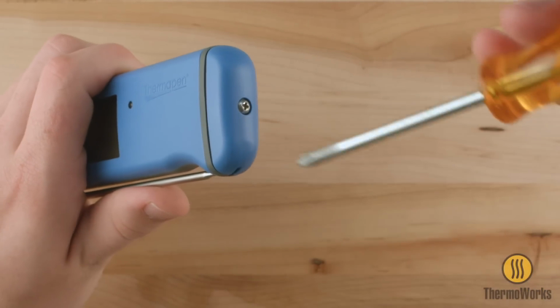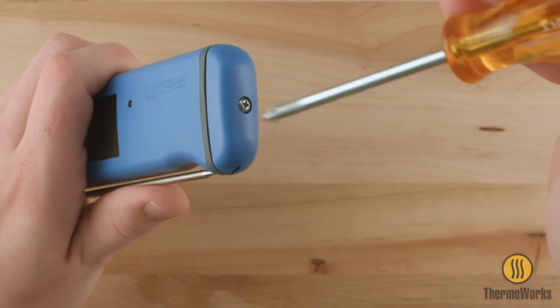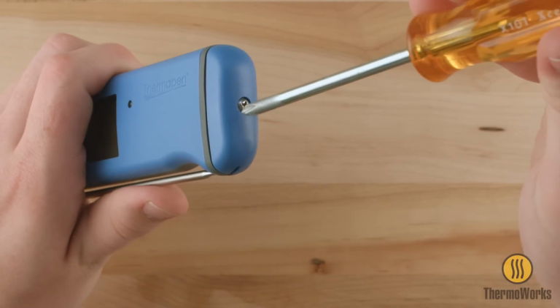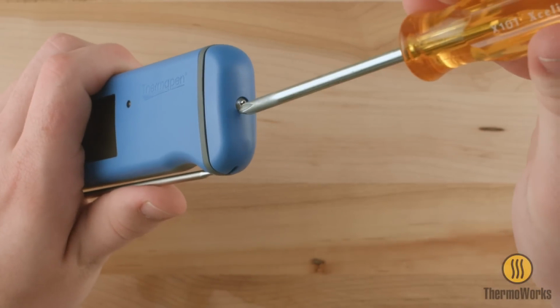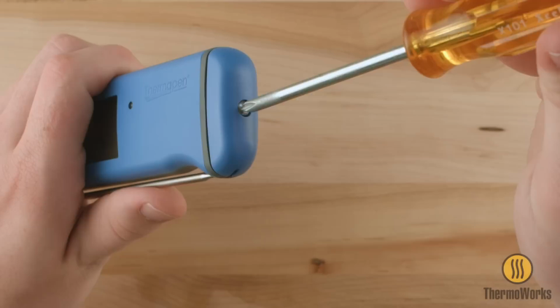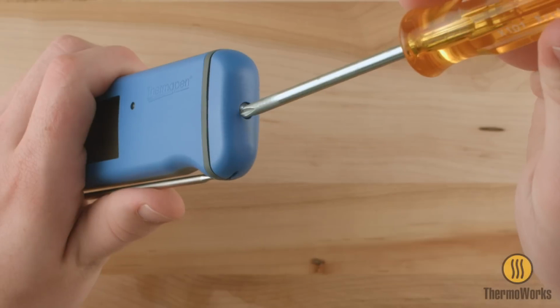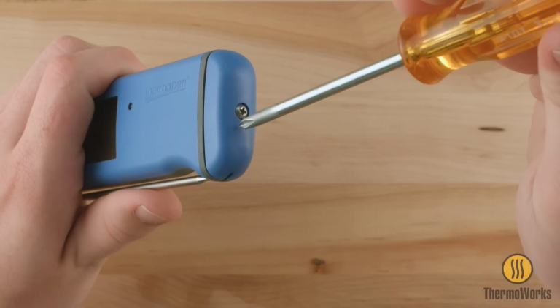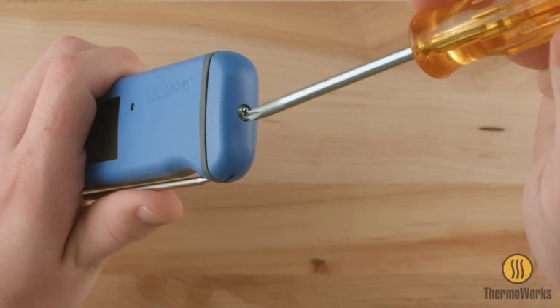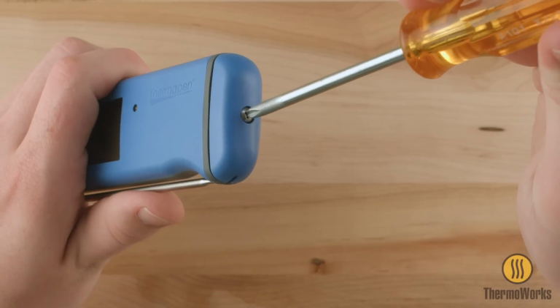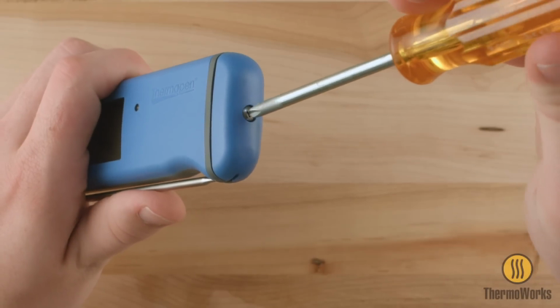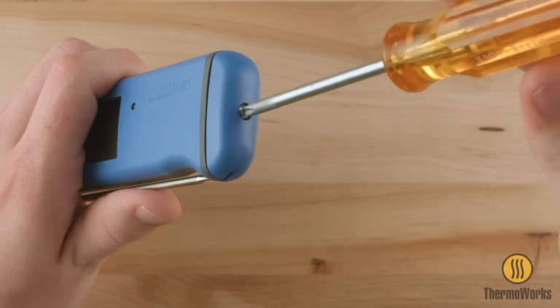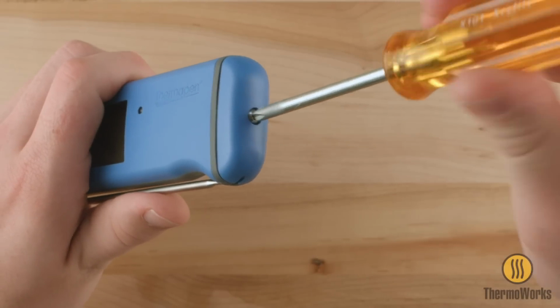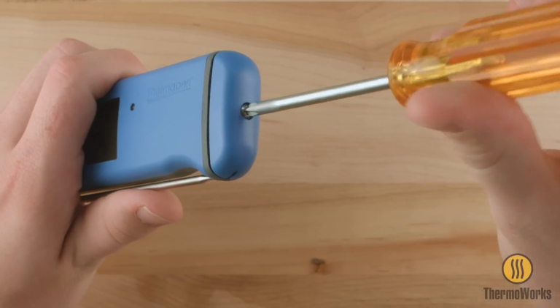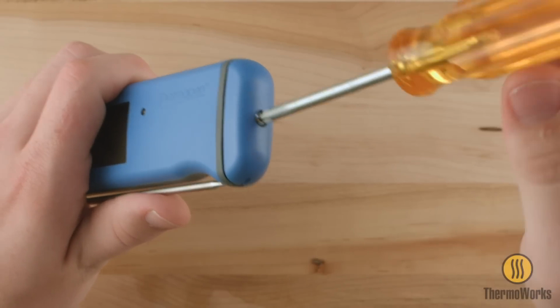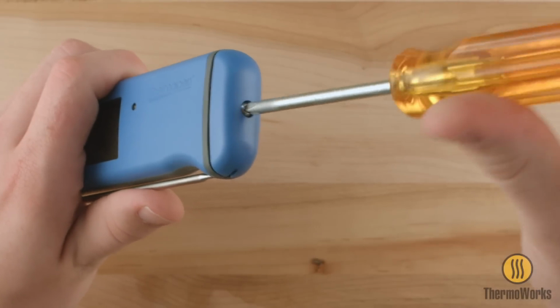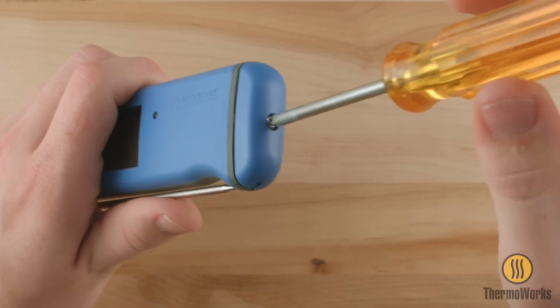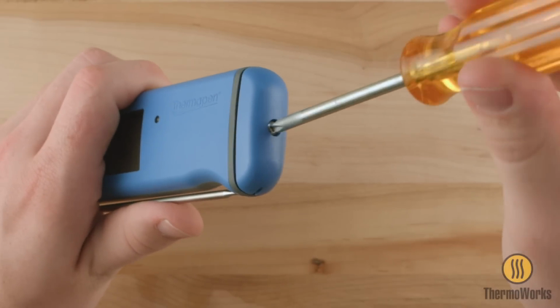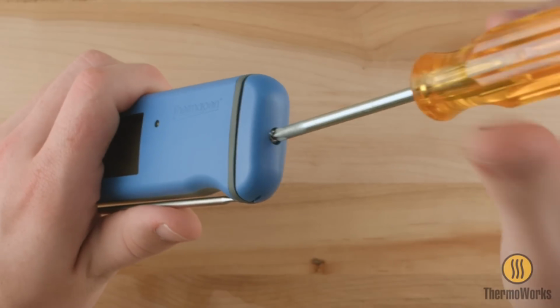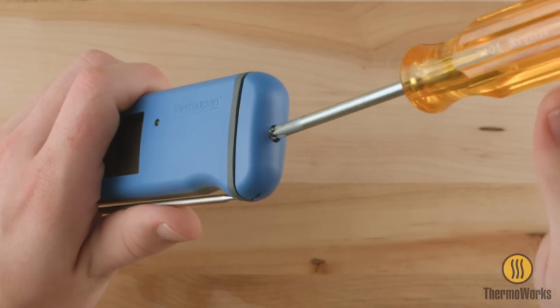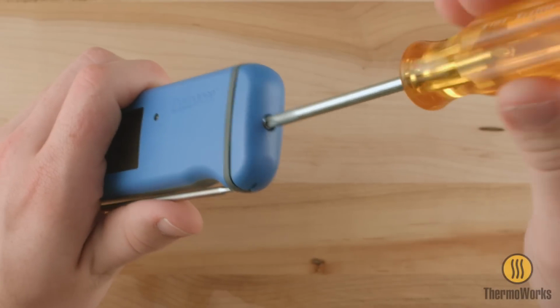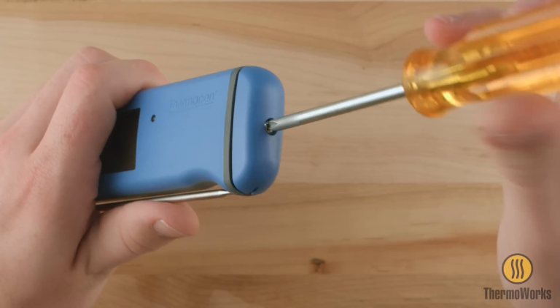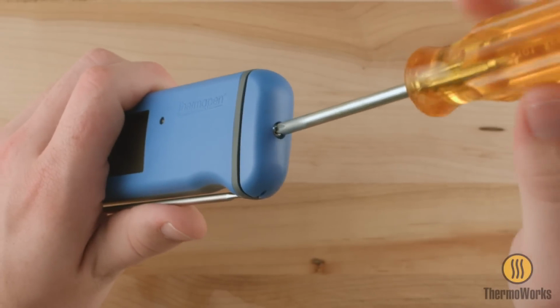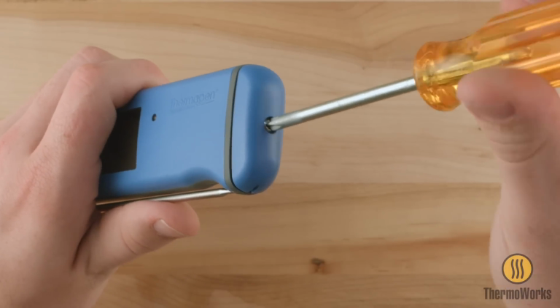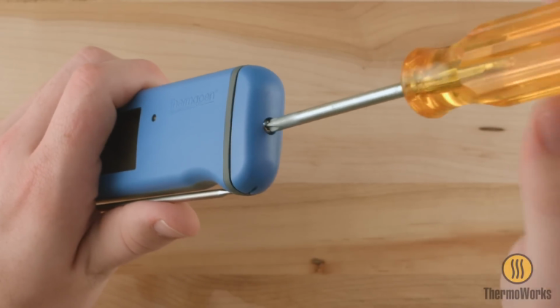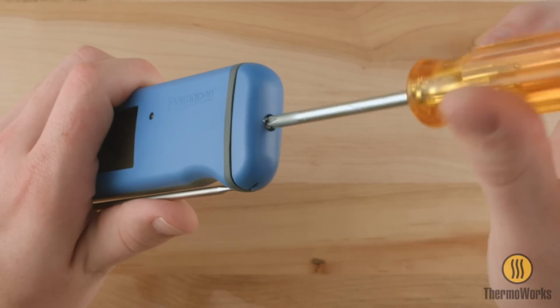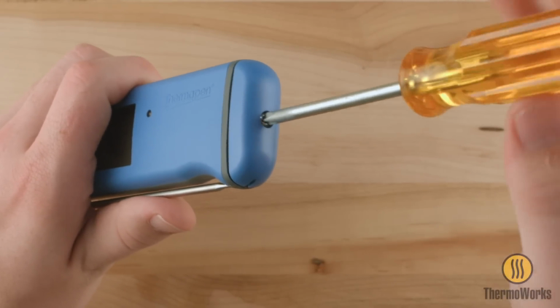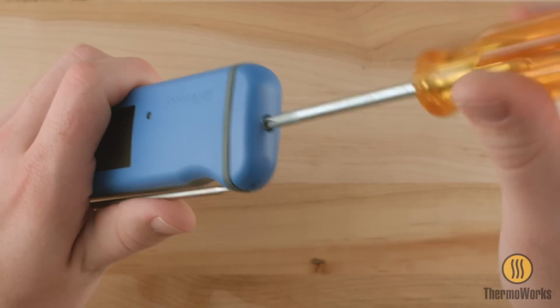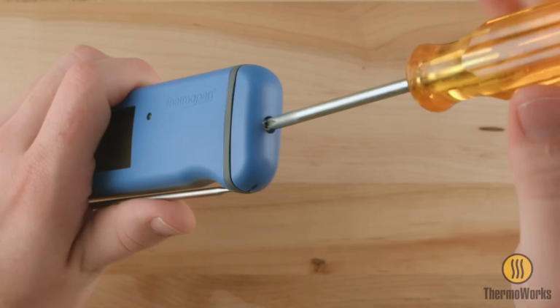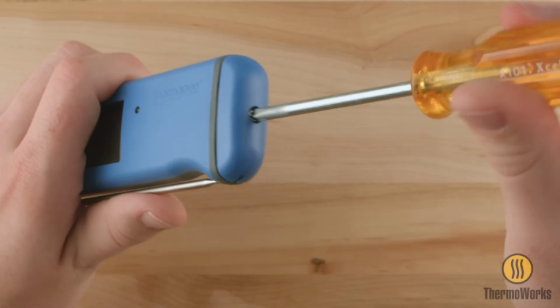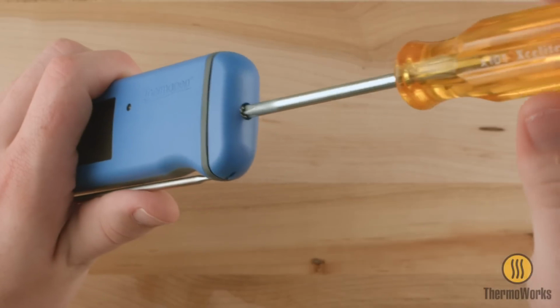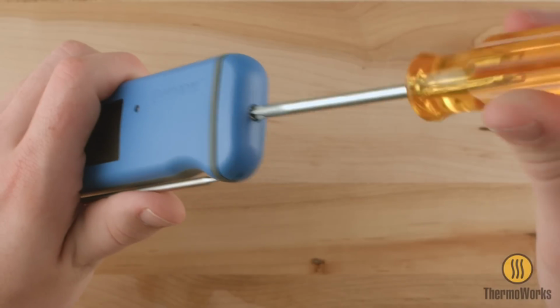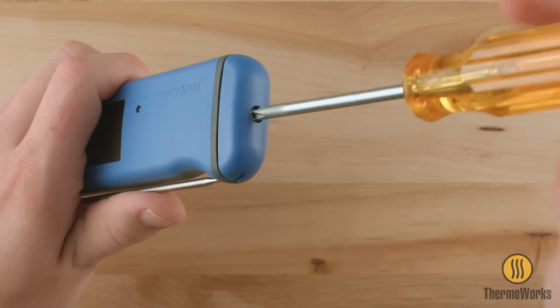Replace the battery cover and gently tighten the screw fully, being careful not to over-tighten.